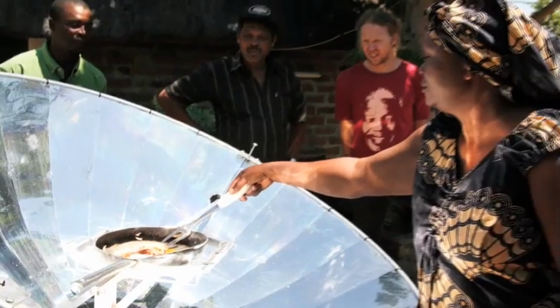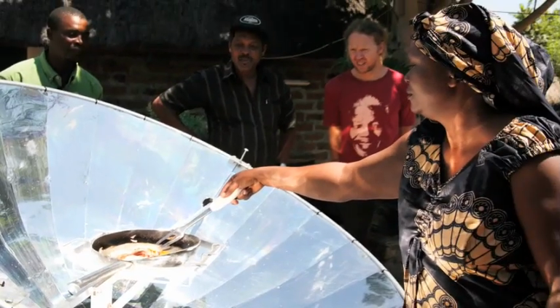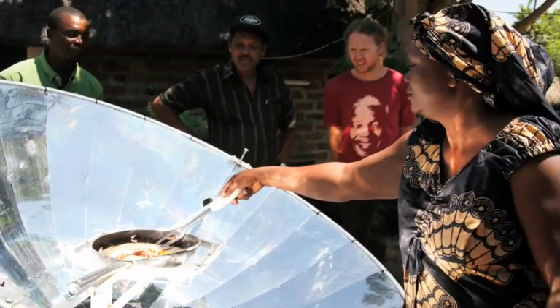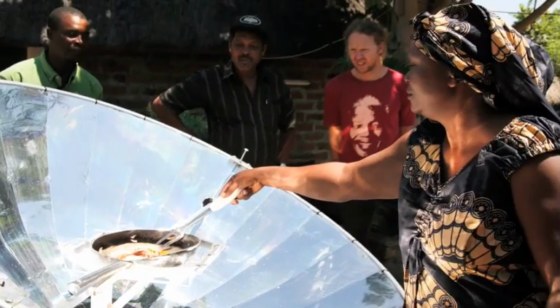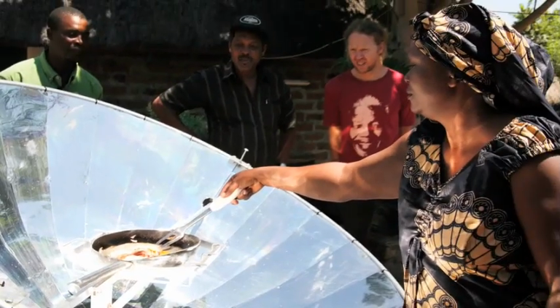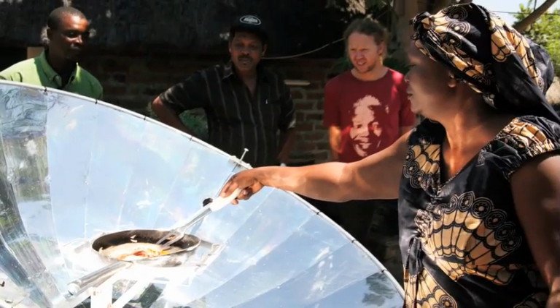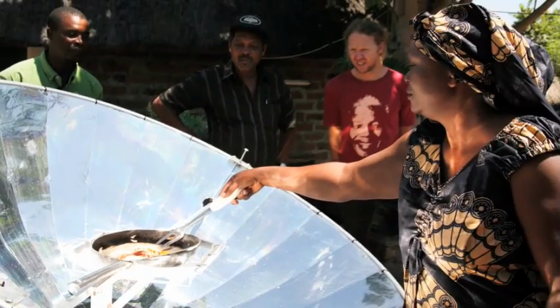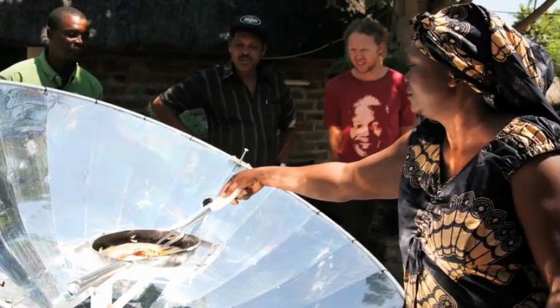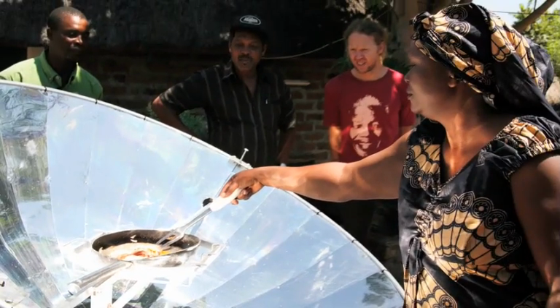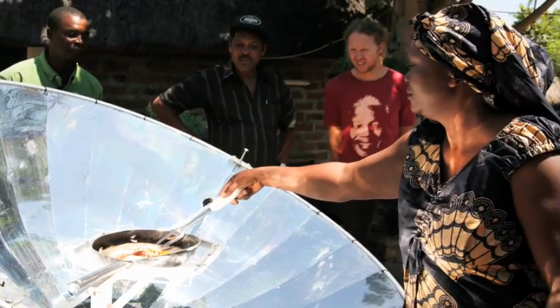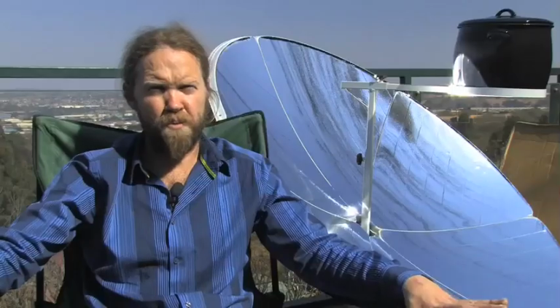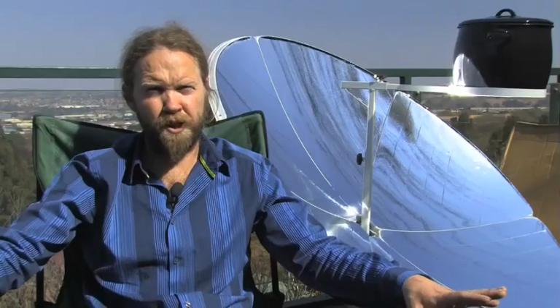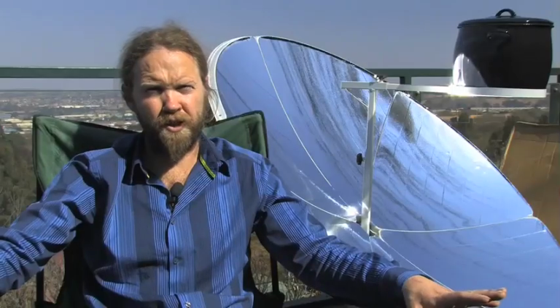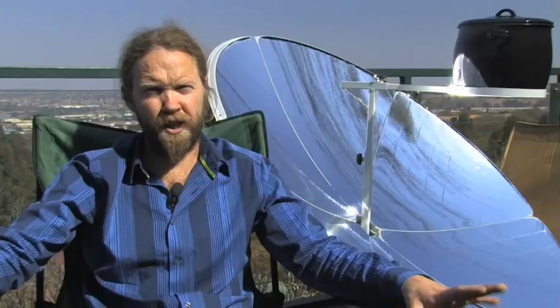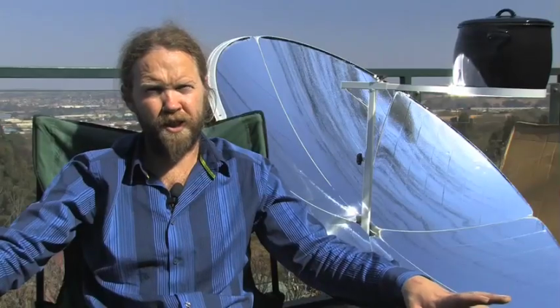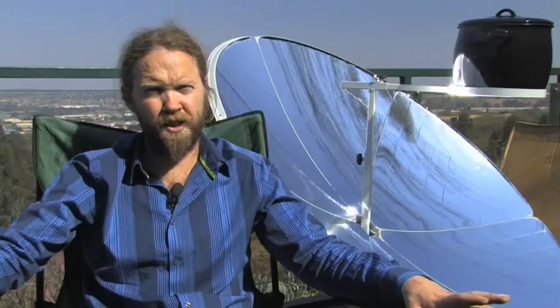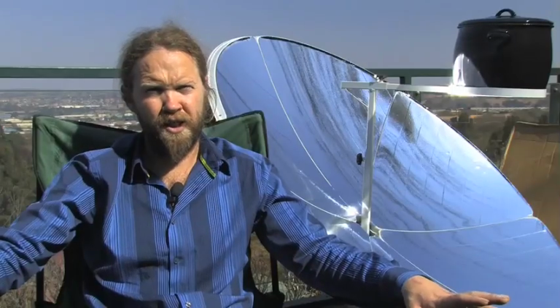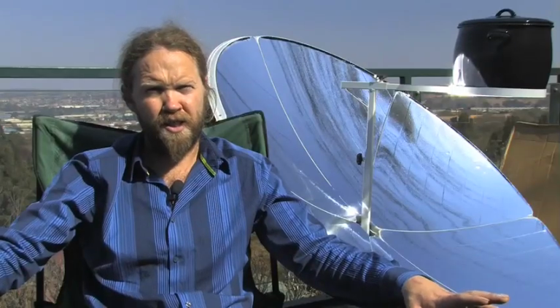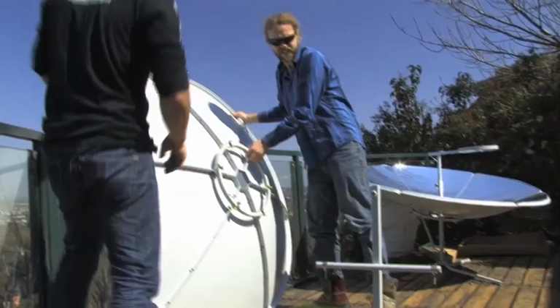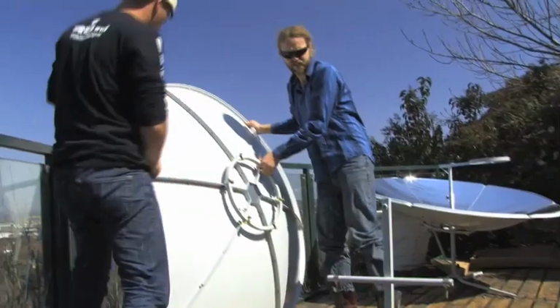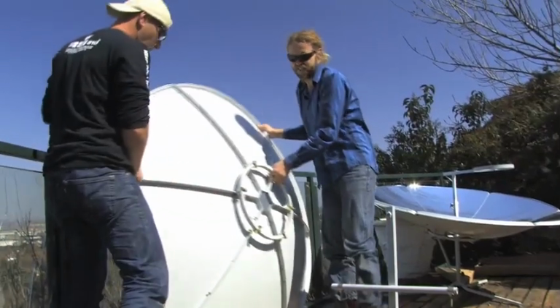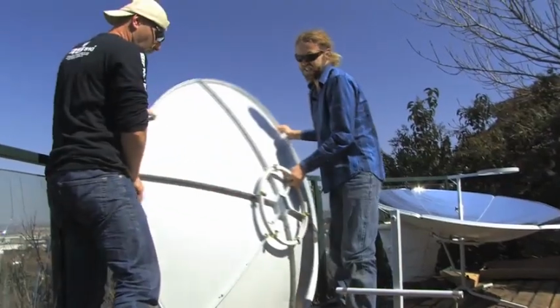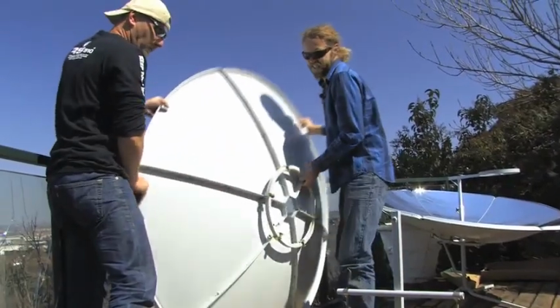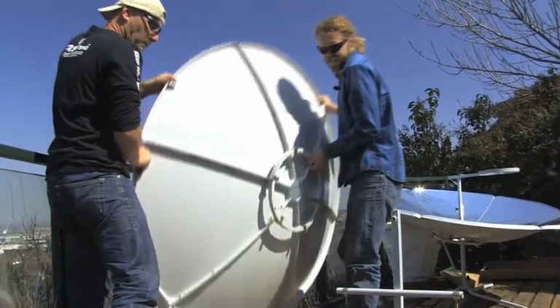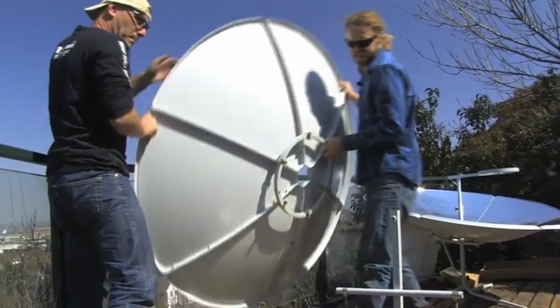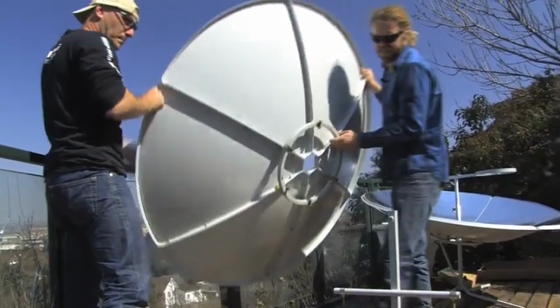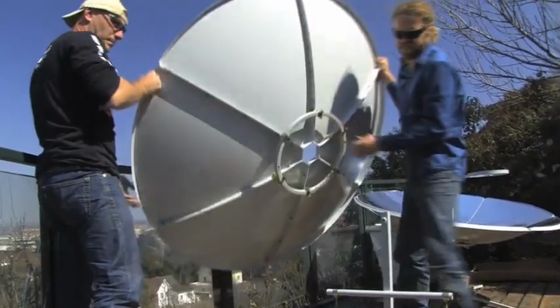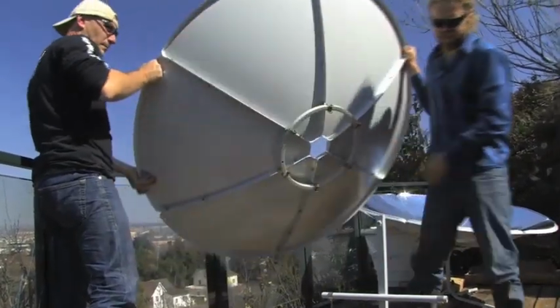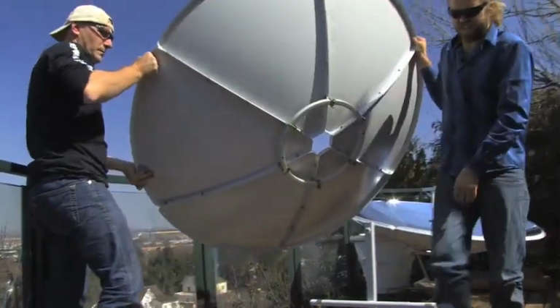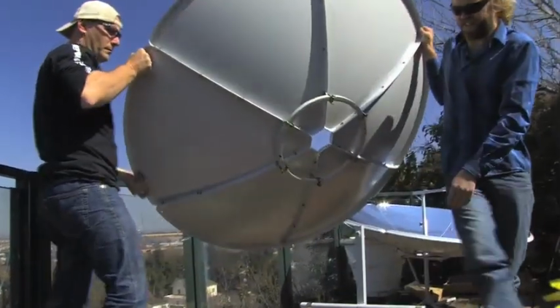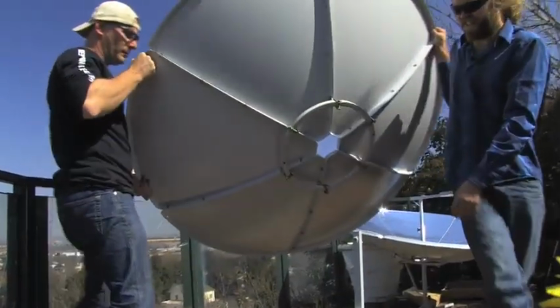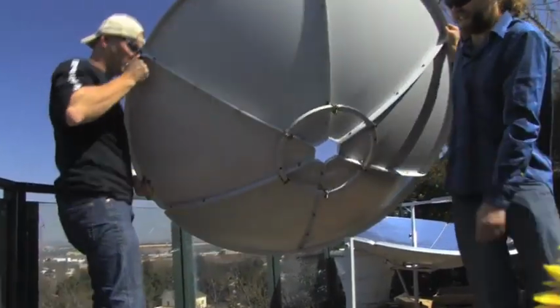Sunfire Solutions has just become one of five projects in South Africa that is offsetting for the World Cup in South Africa.